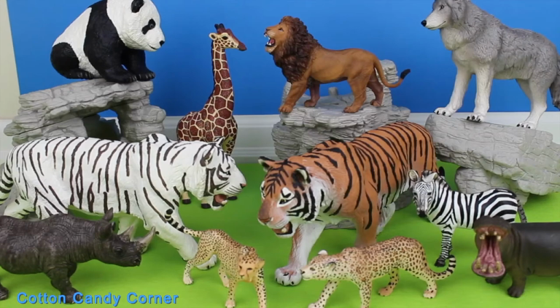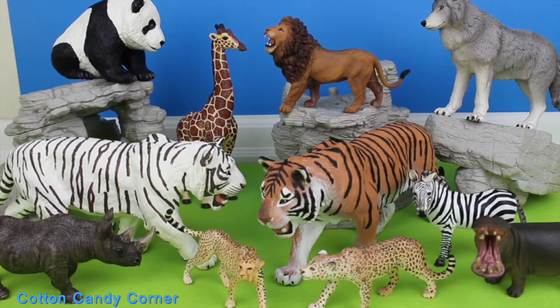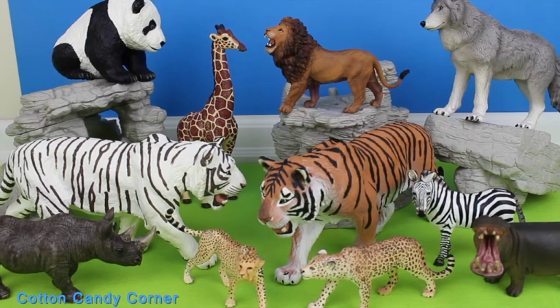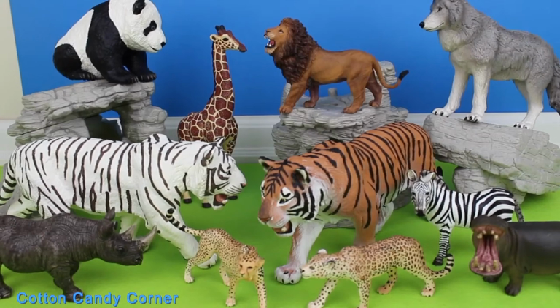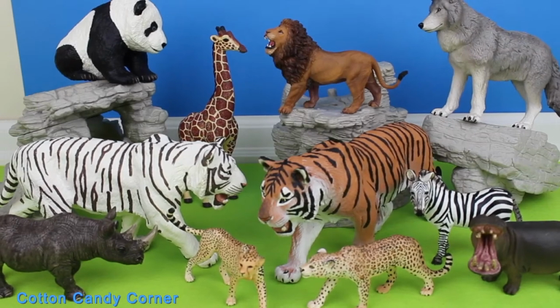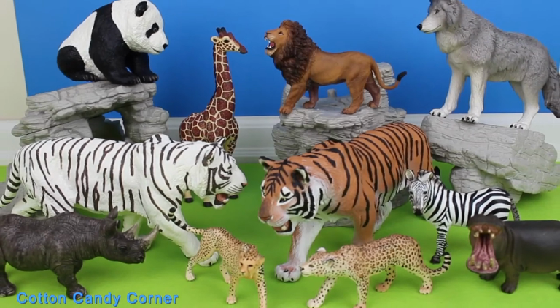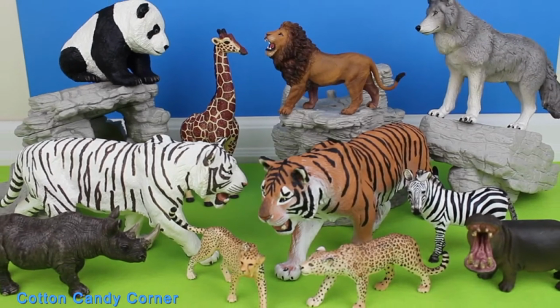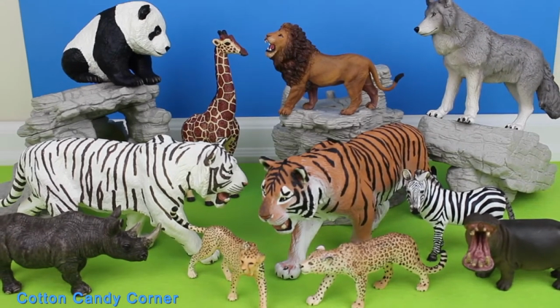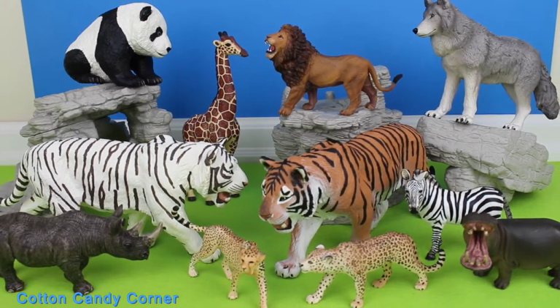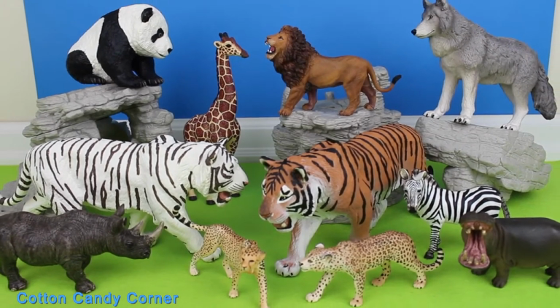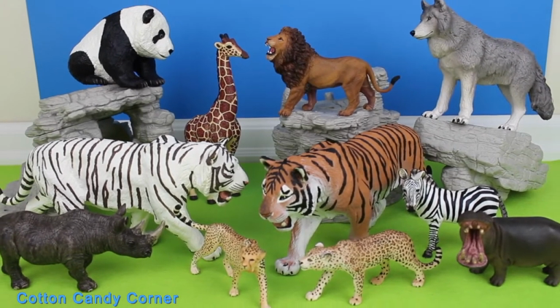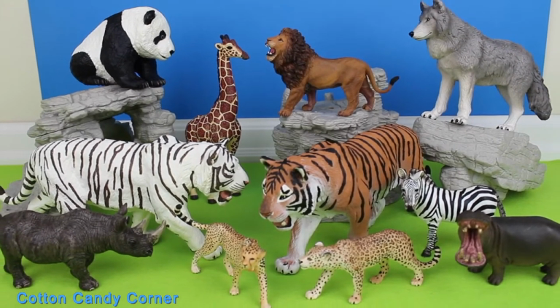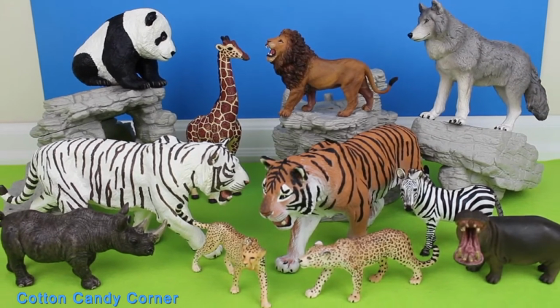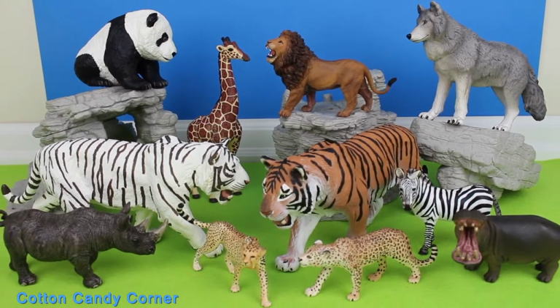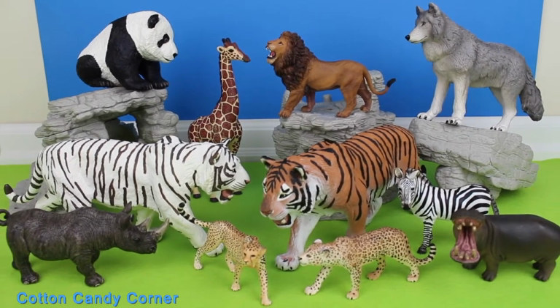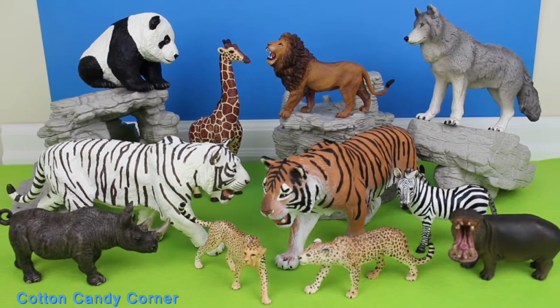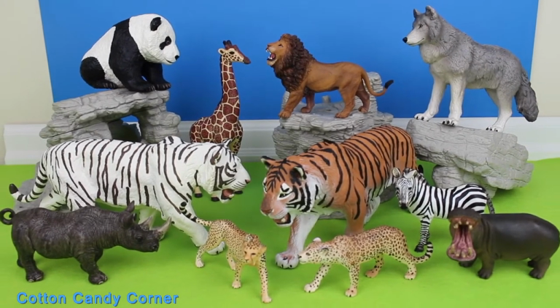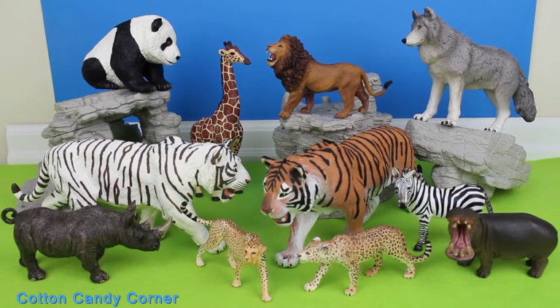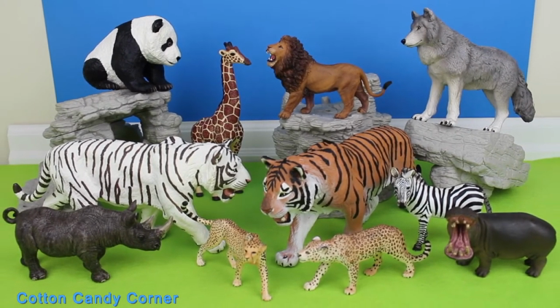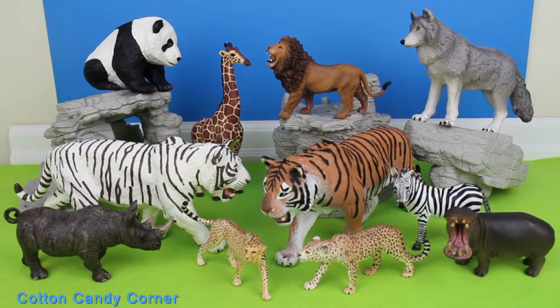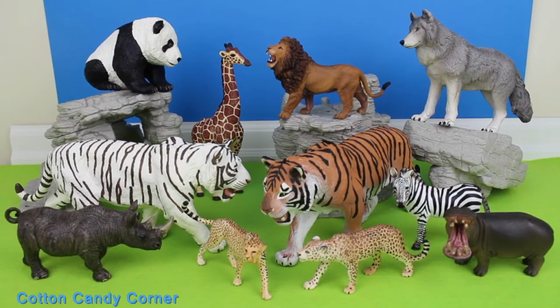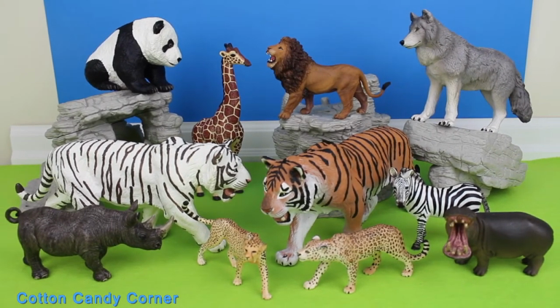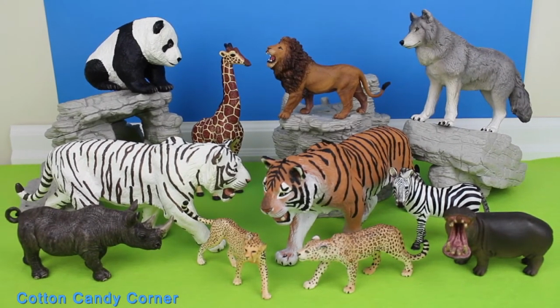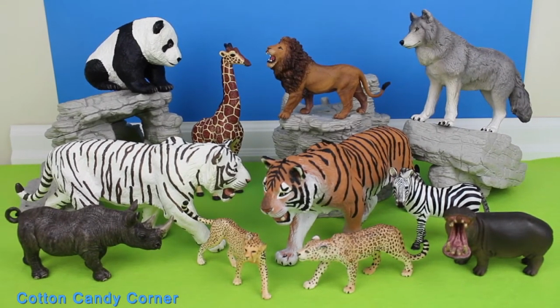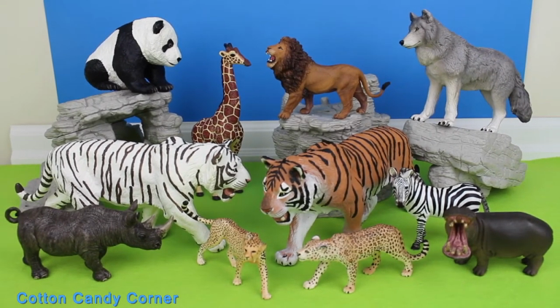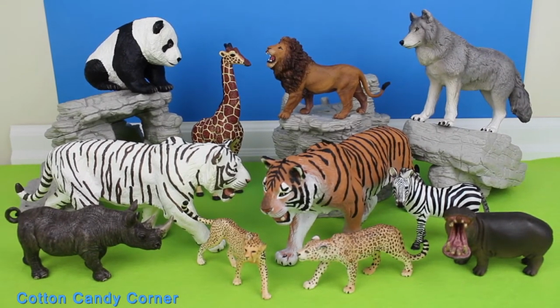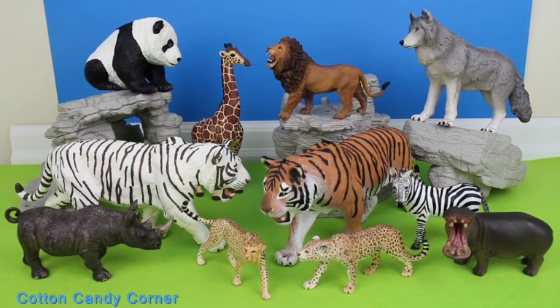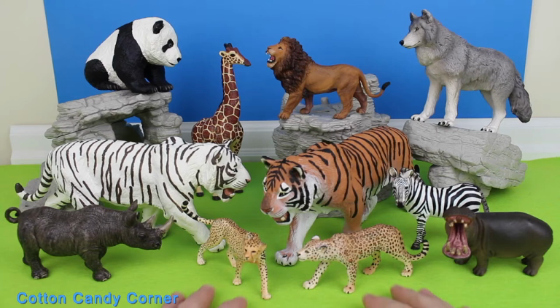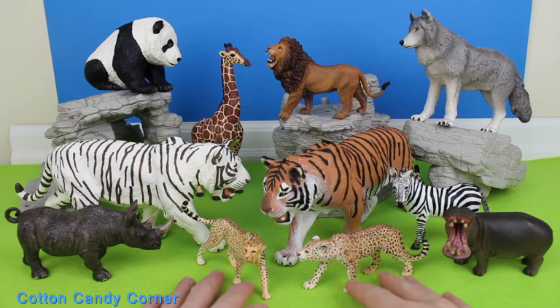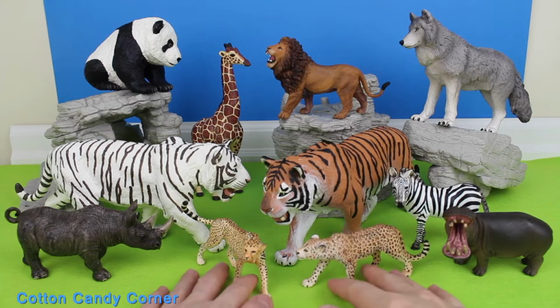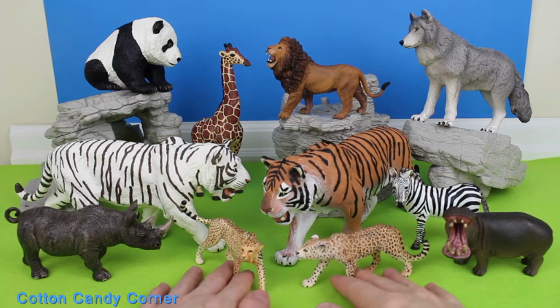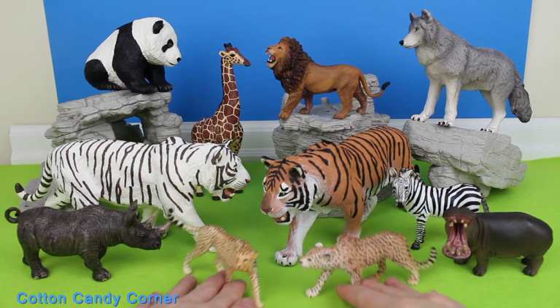Hi, it's Wendy from Cotton Candy Corner, and today we have big cats and zoo animals.